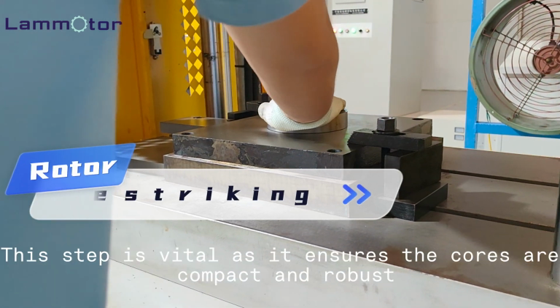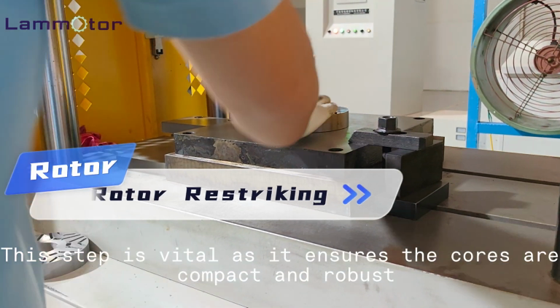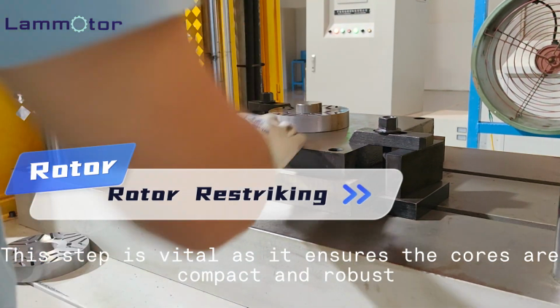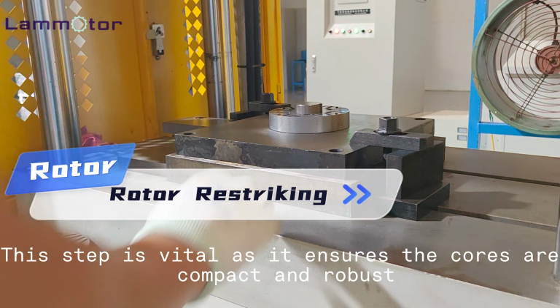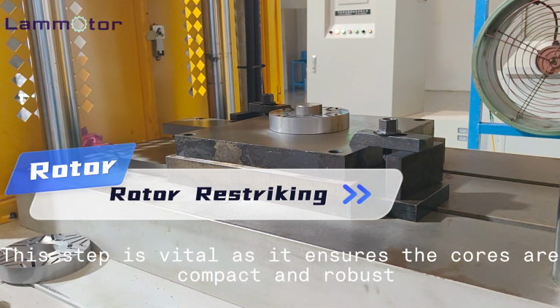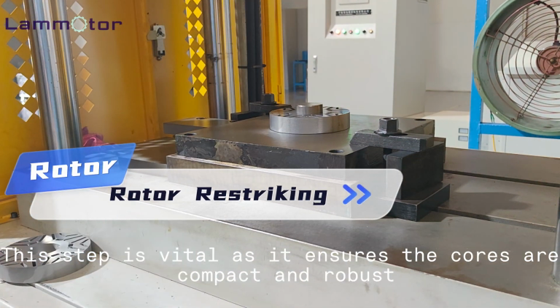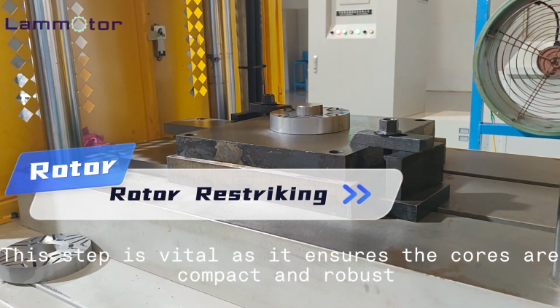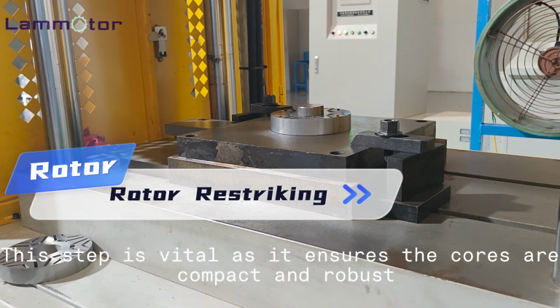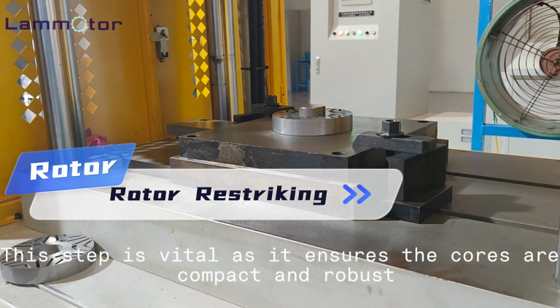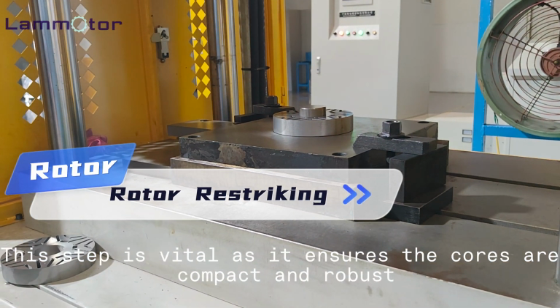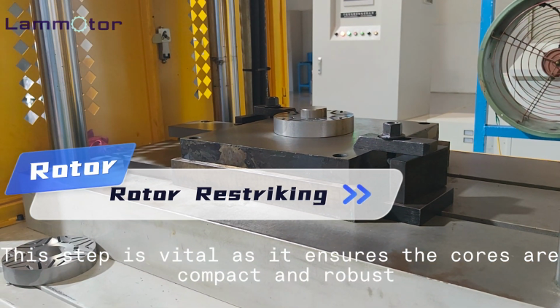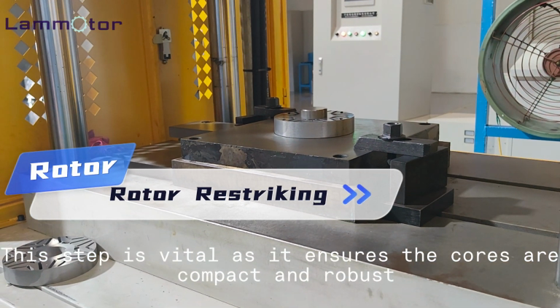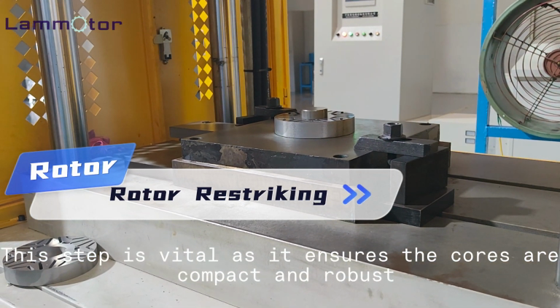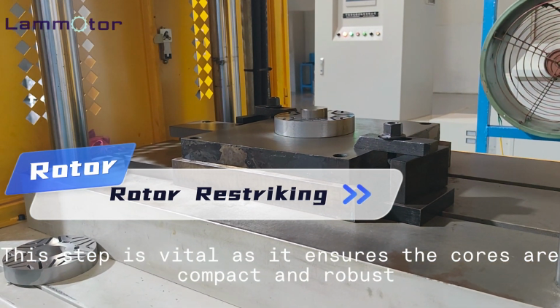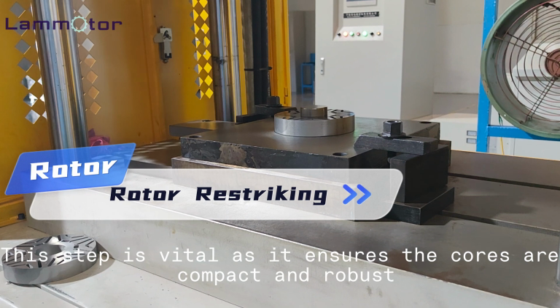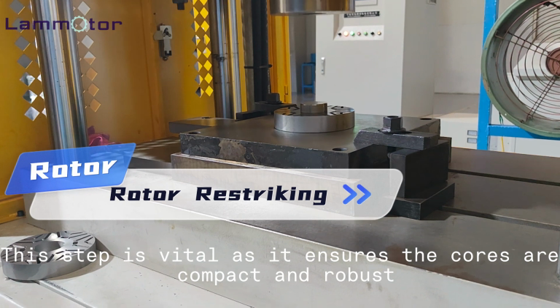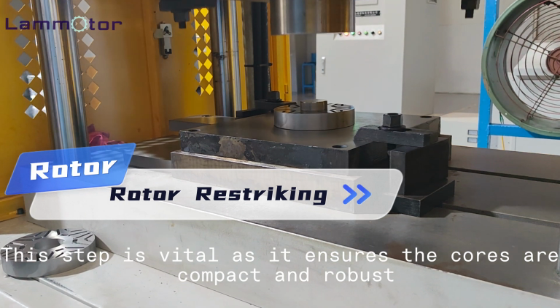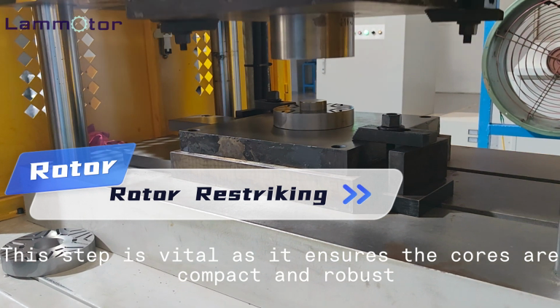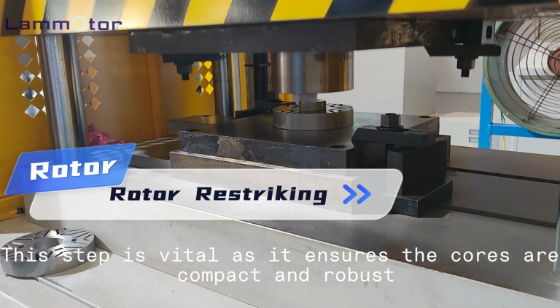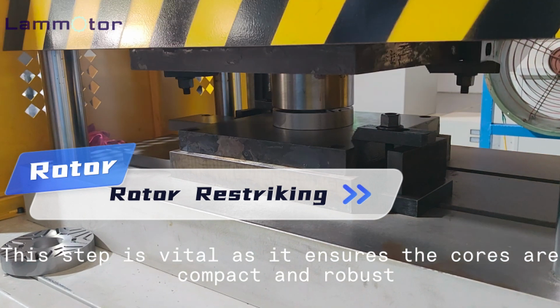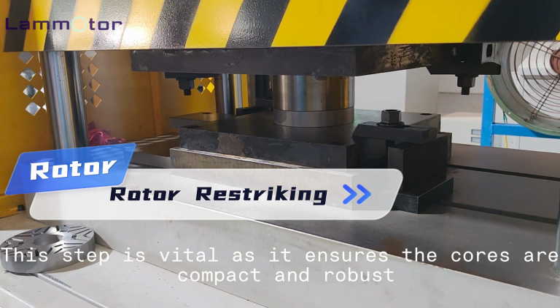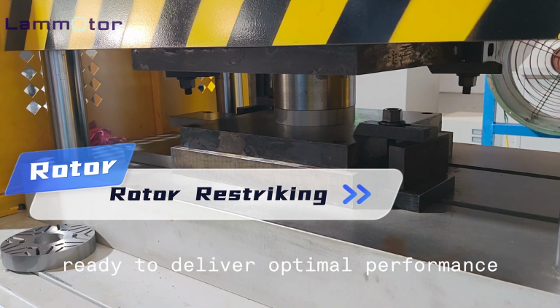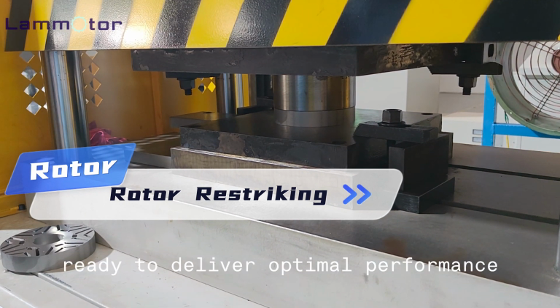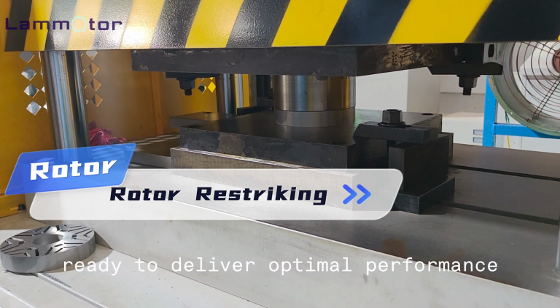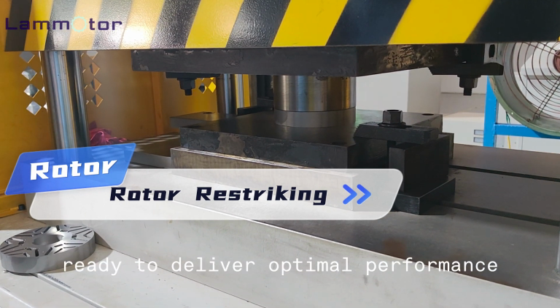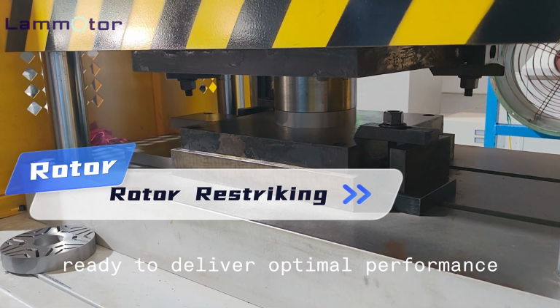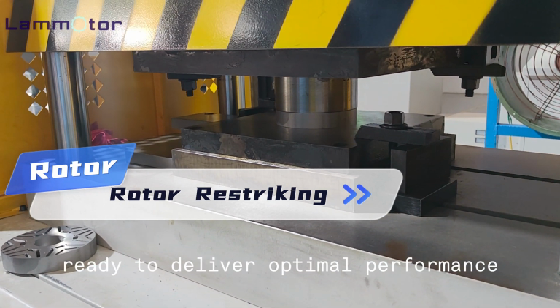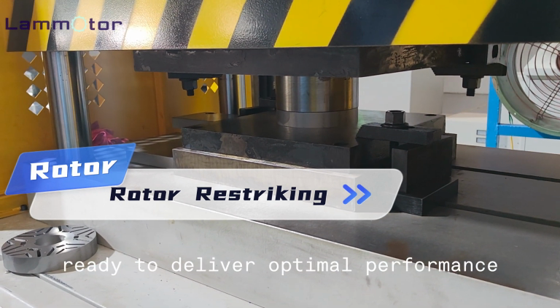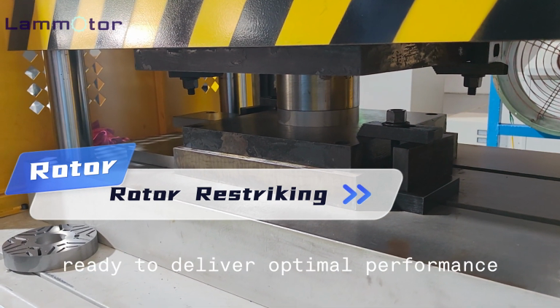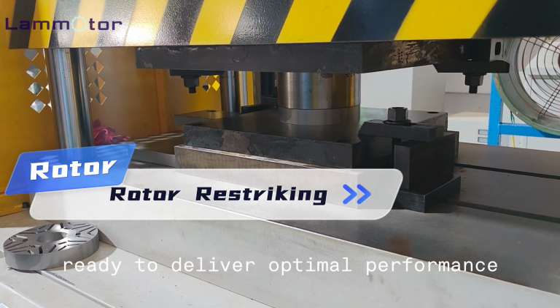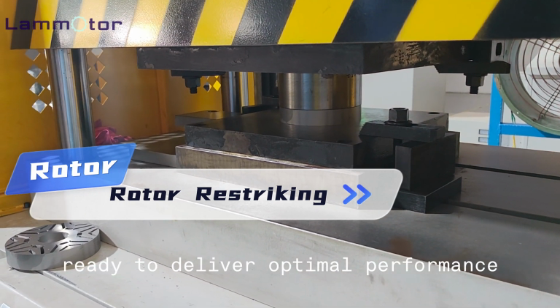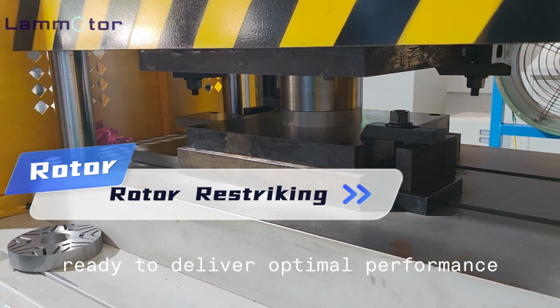This step is vital as it ensures the cores are compact and robust, ready to deliver optimal performance.